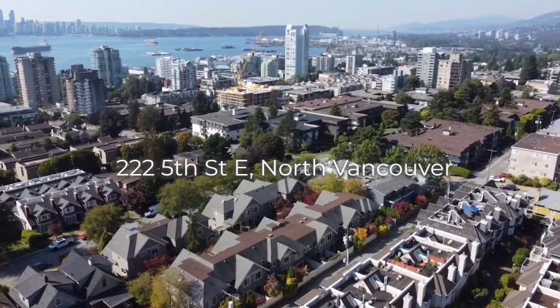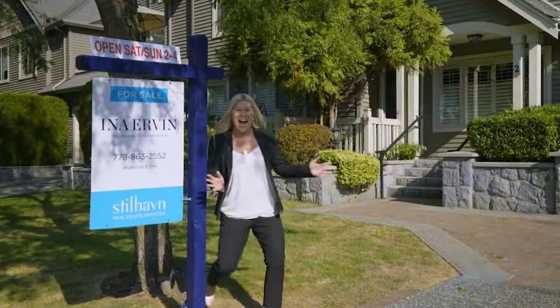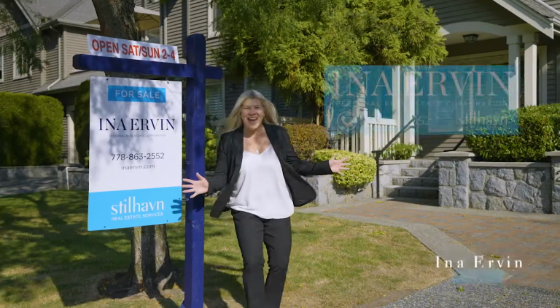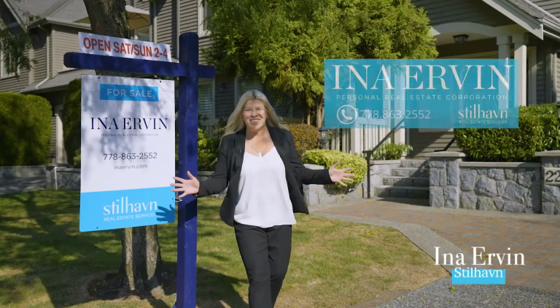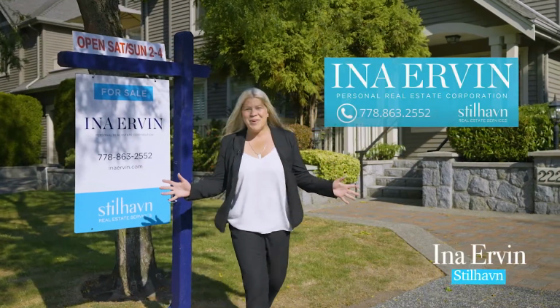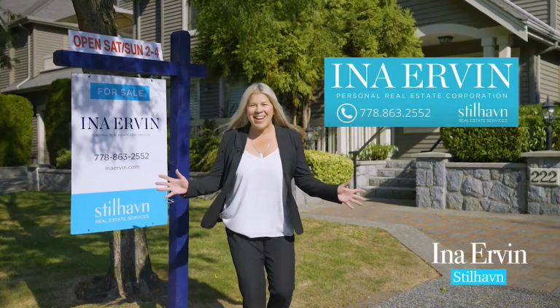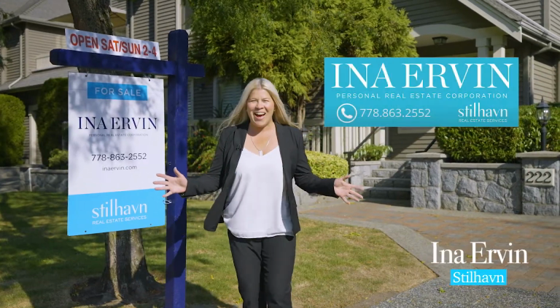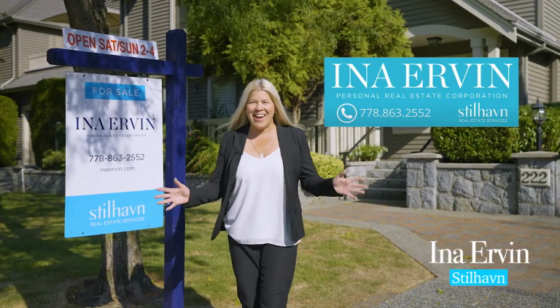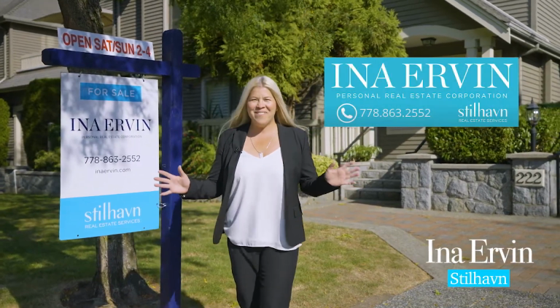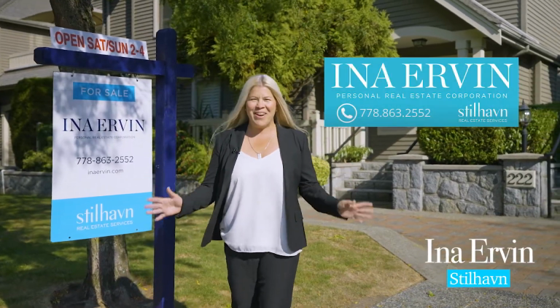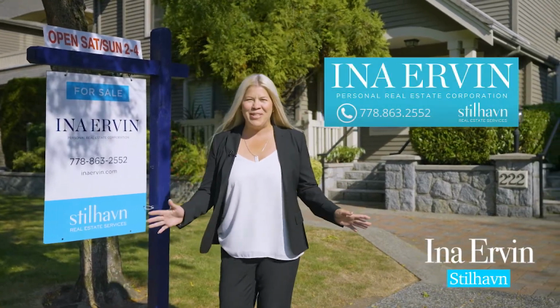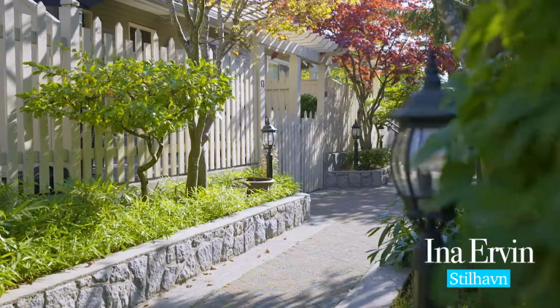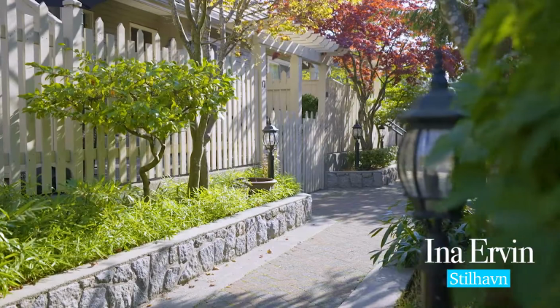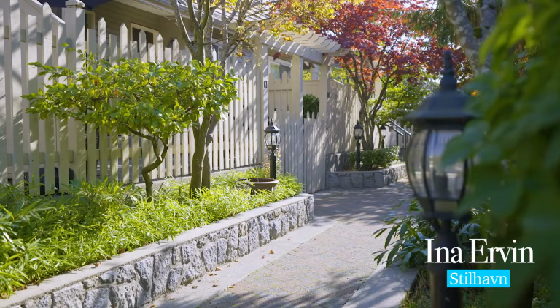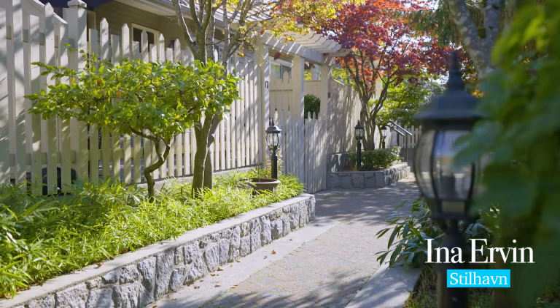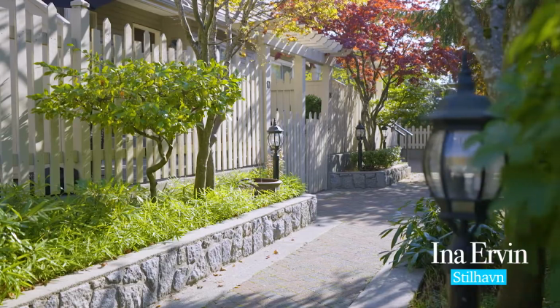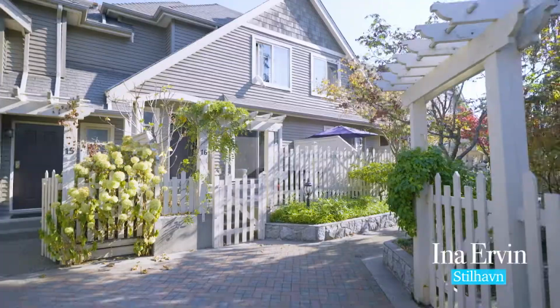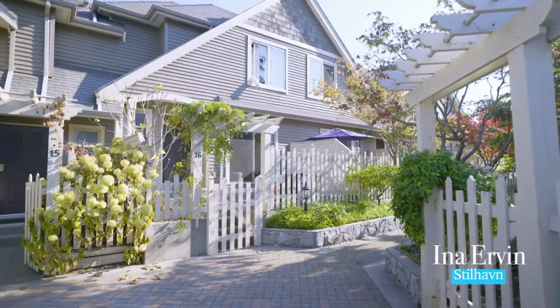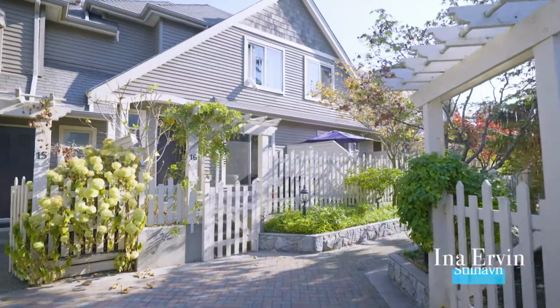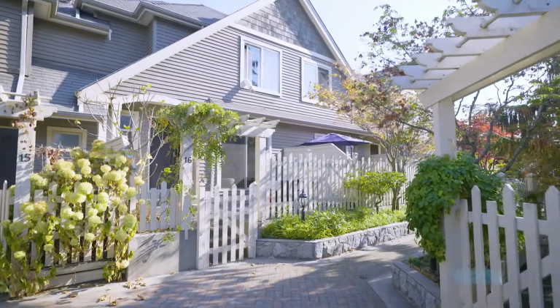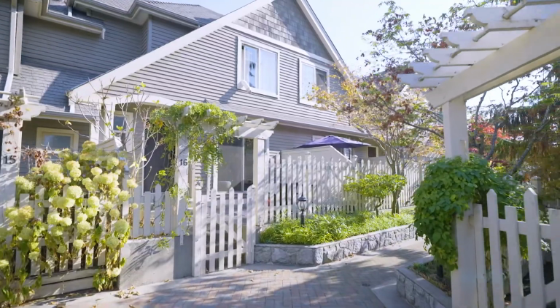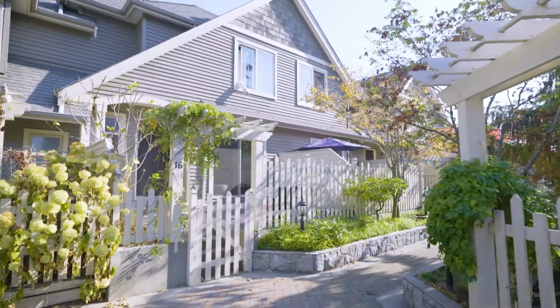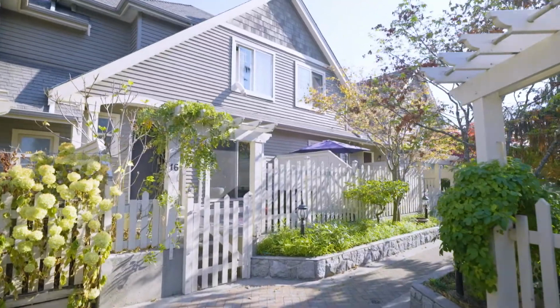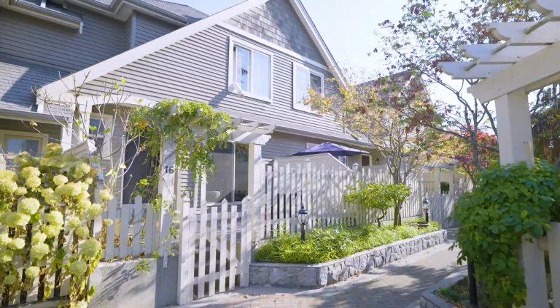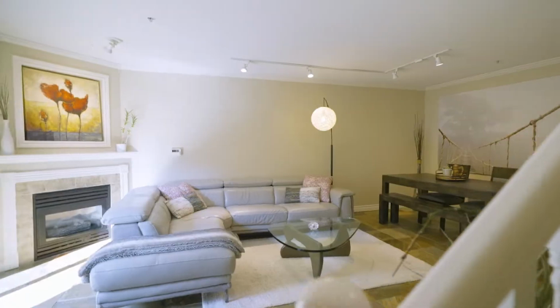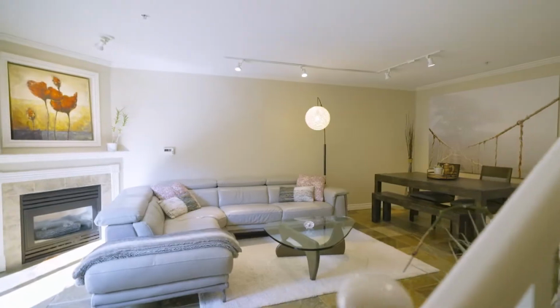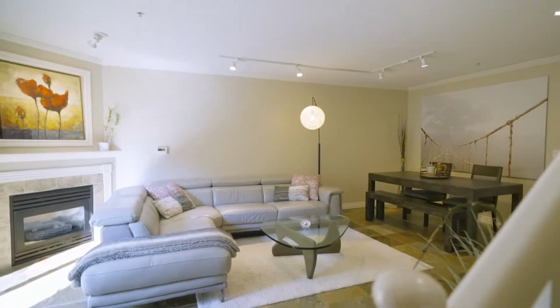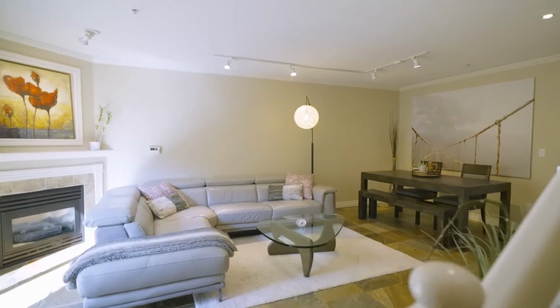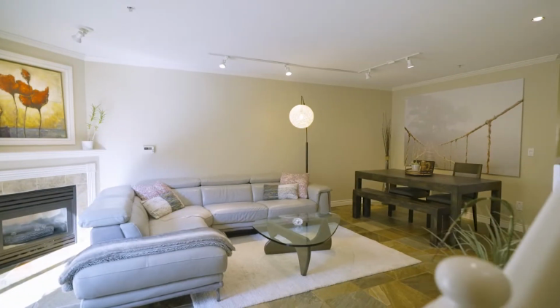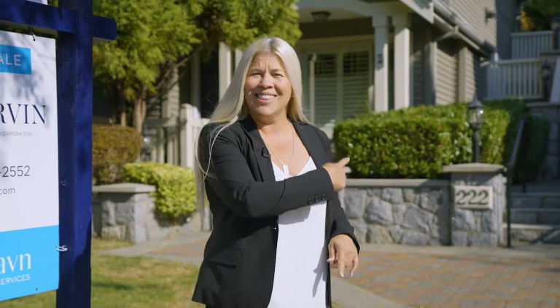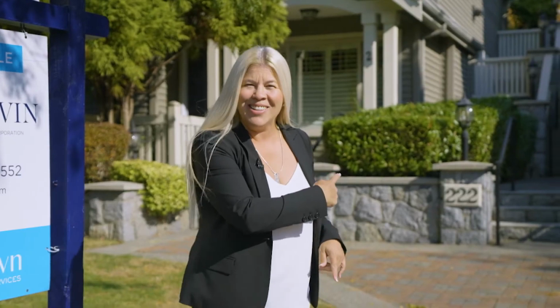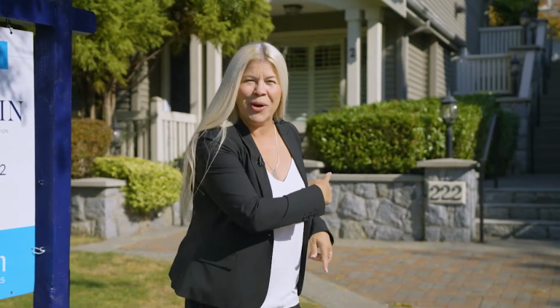Hi everyone! I found it! The perfect townhouse, Lower Lonsdale. Stunning renovations. Let's go!